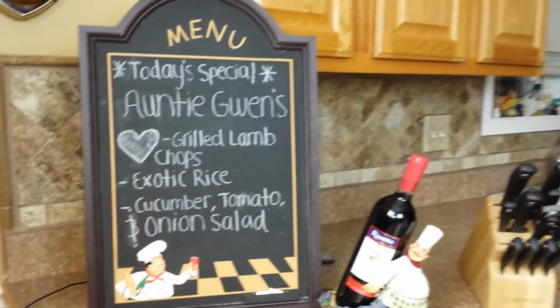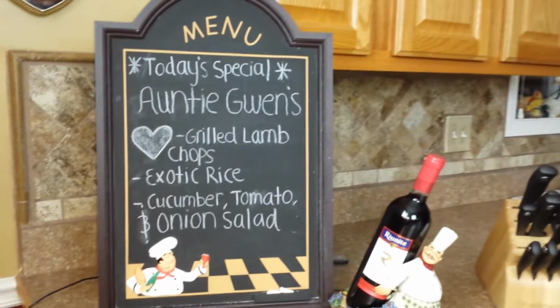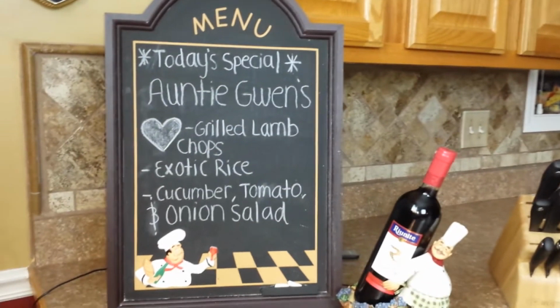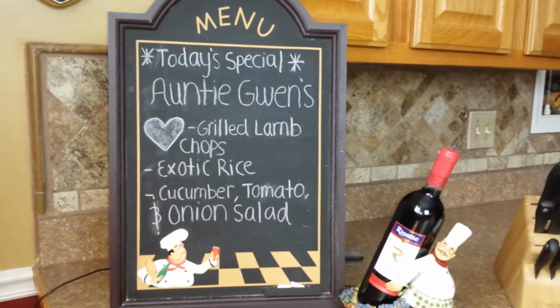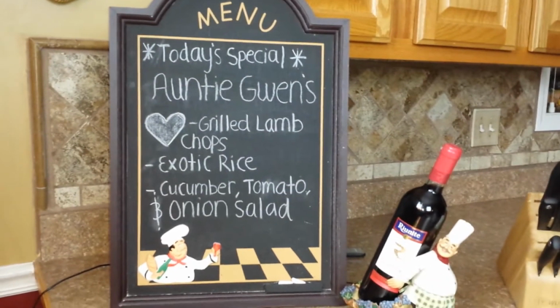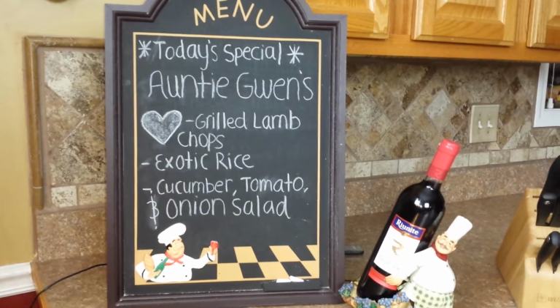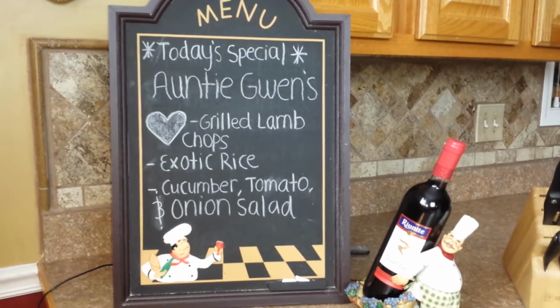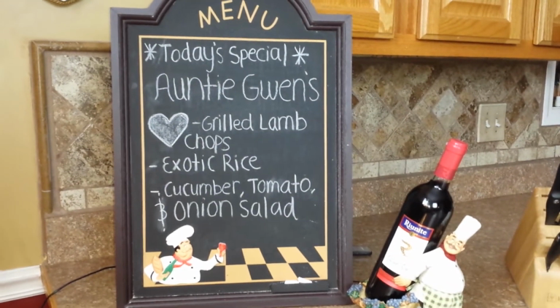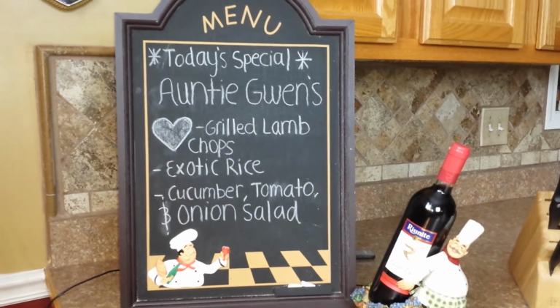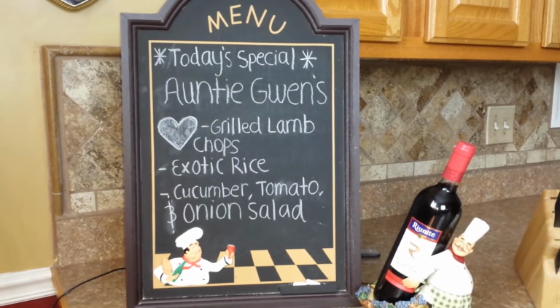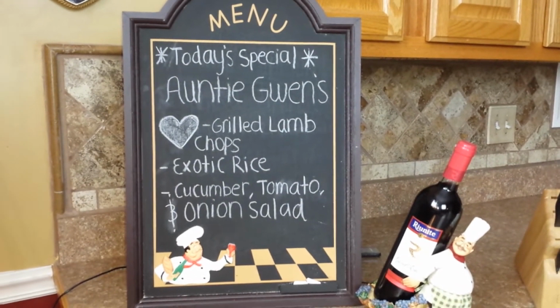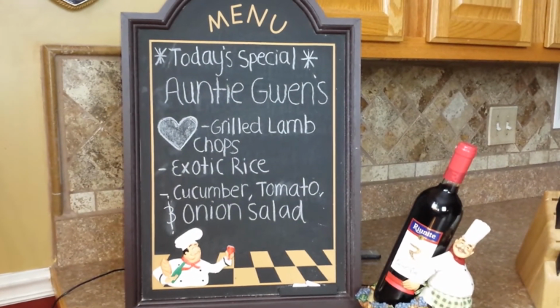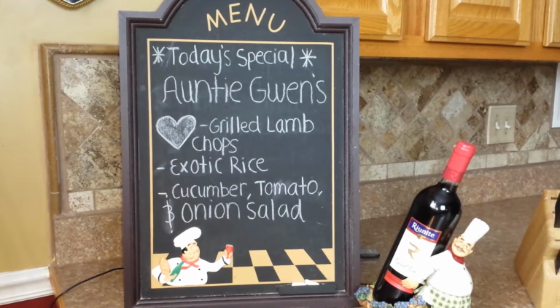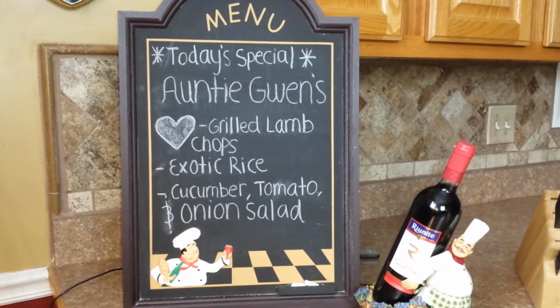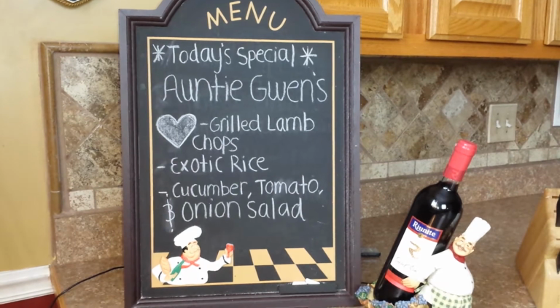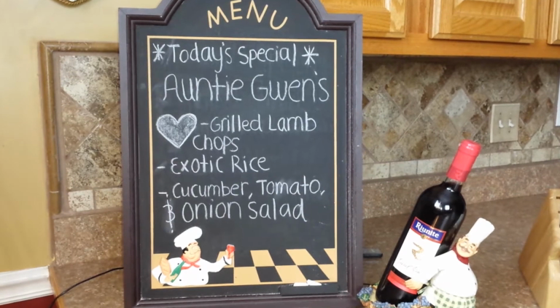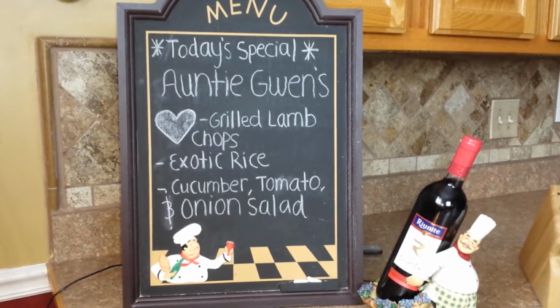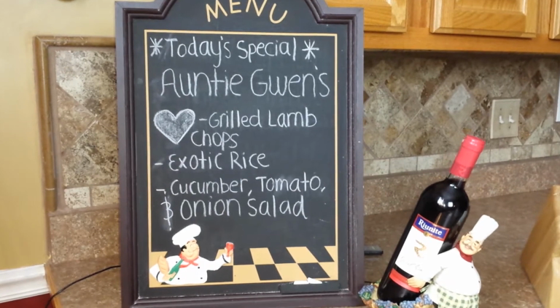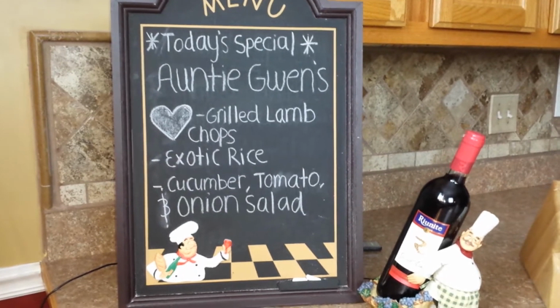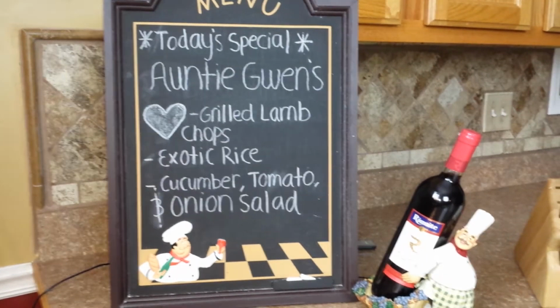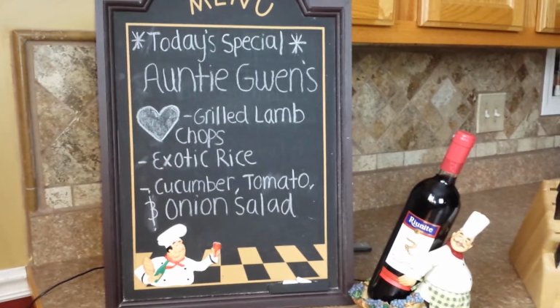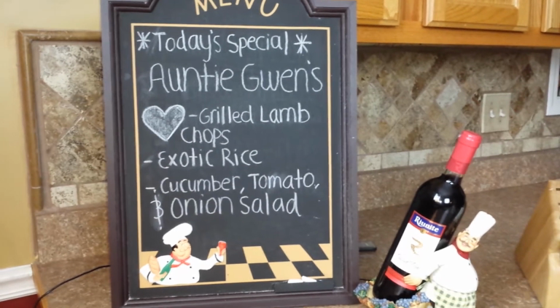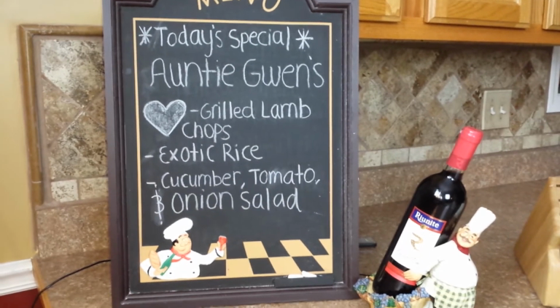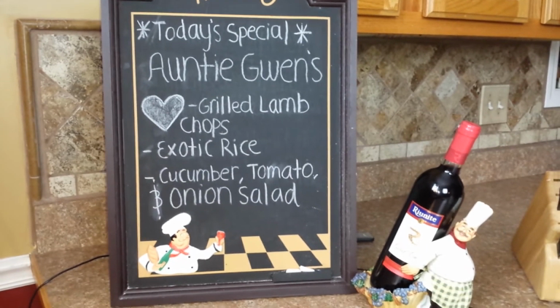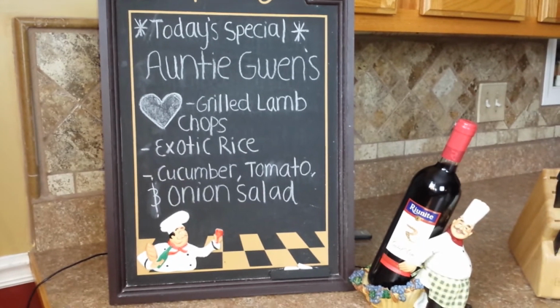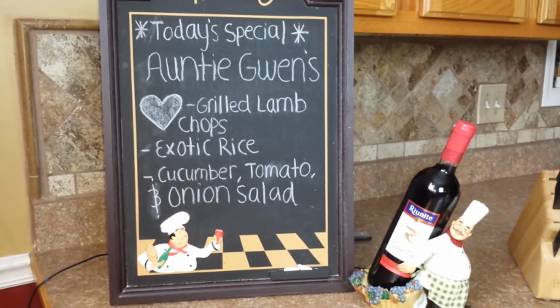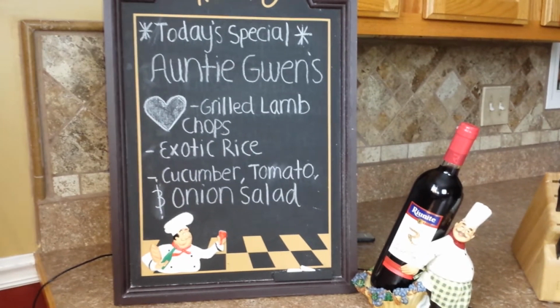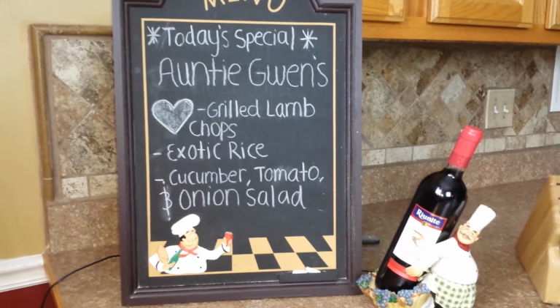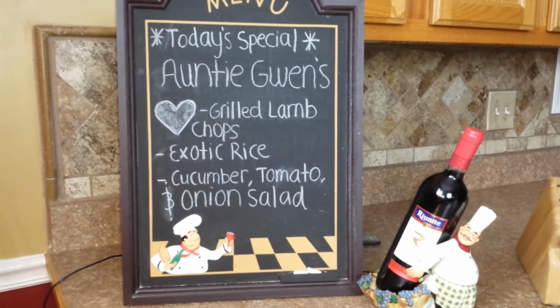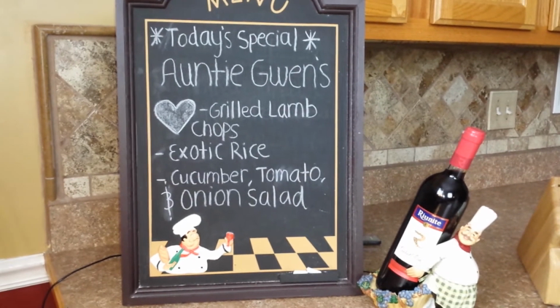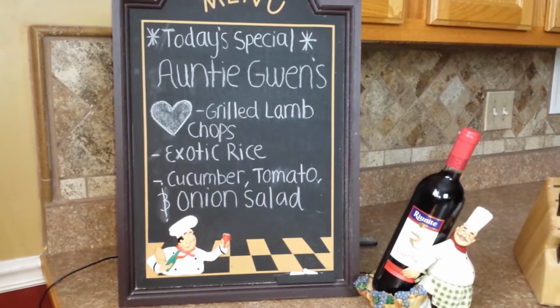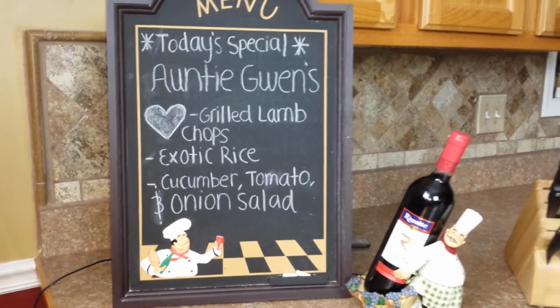Today we have Gwen's Grilled Lamb Chops, Exotic Rice, and a Cucumber, Tomato, and Onion Salad.